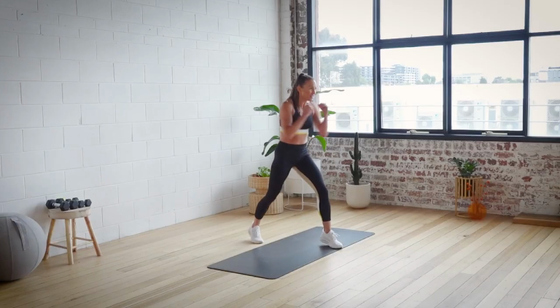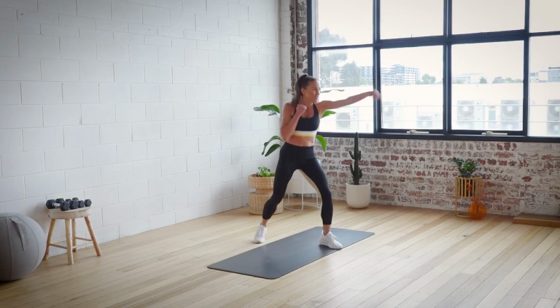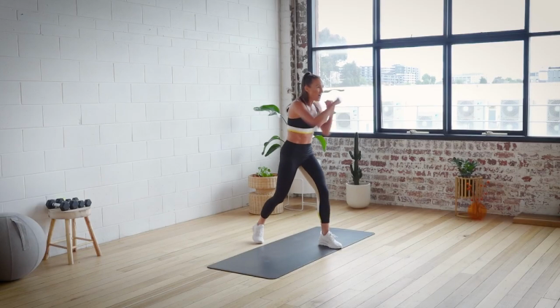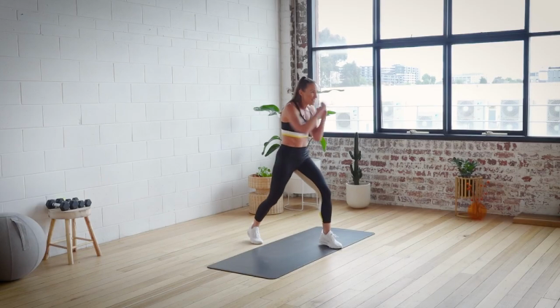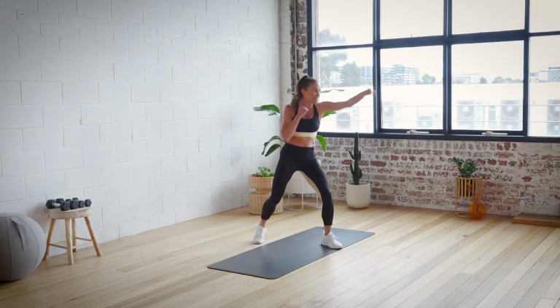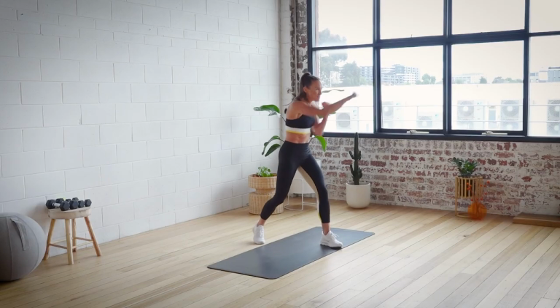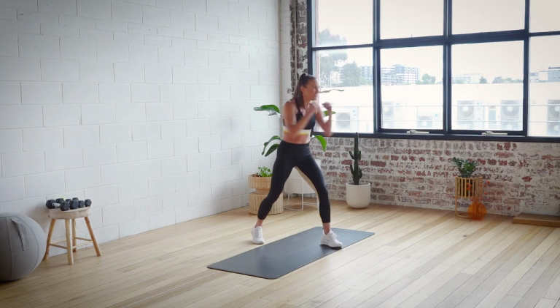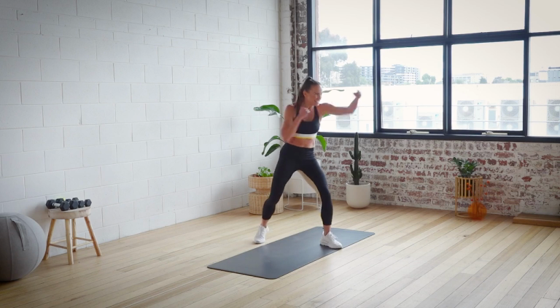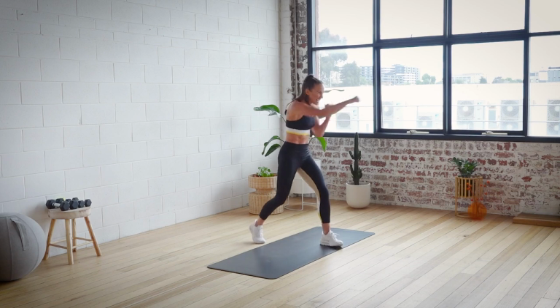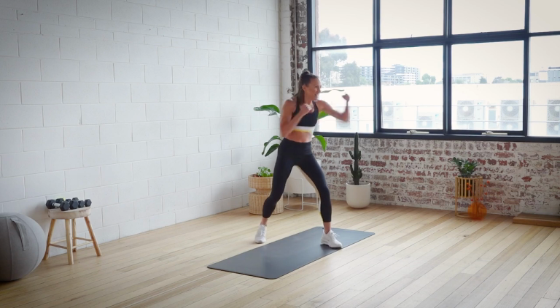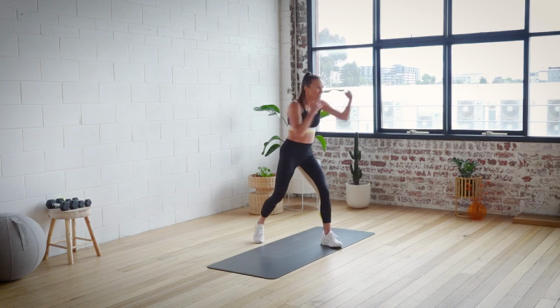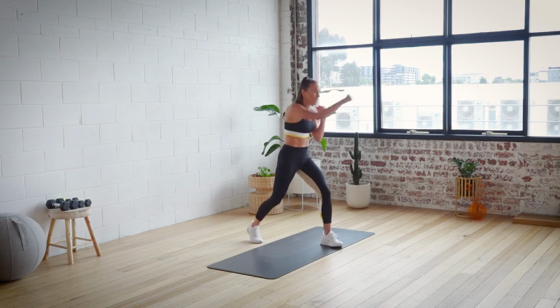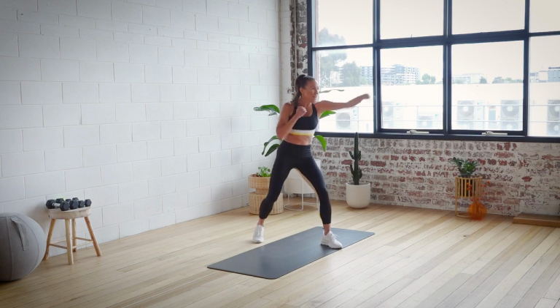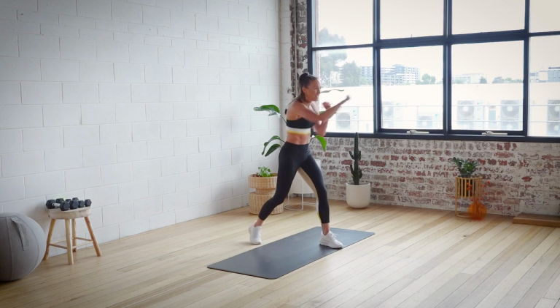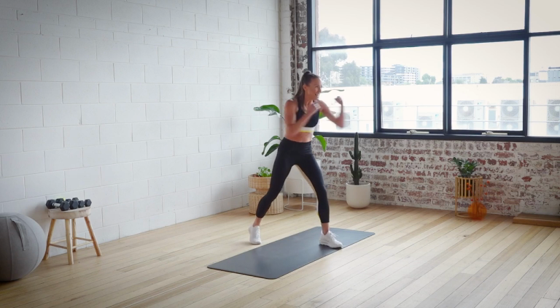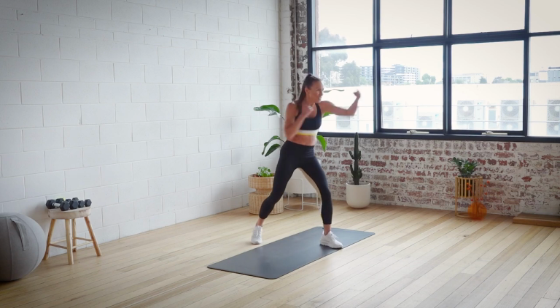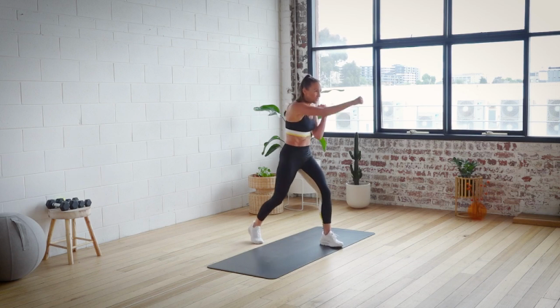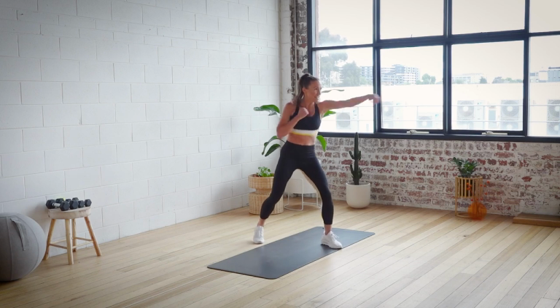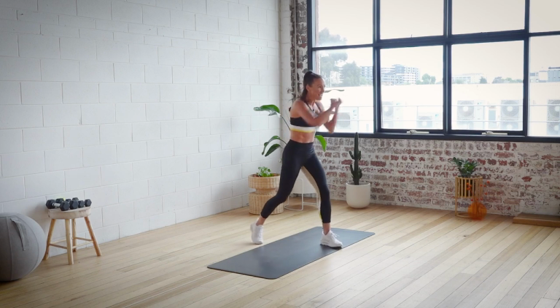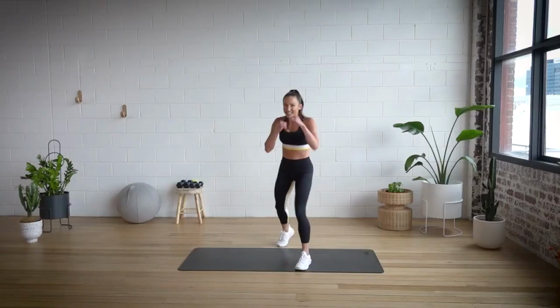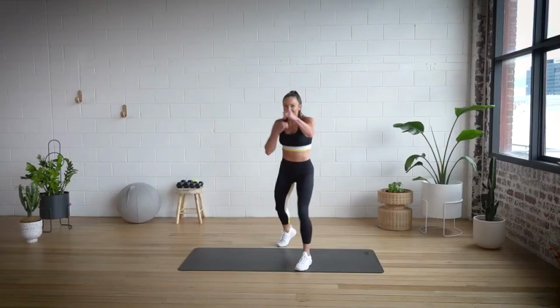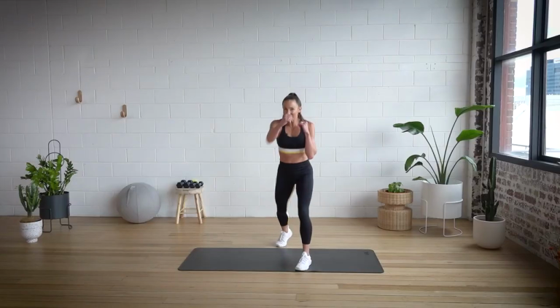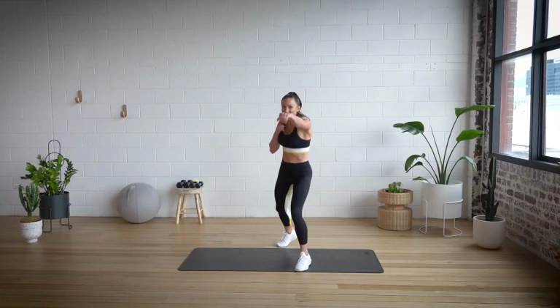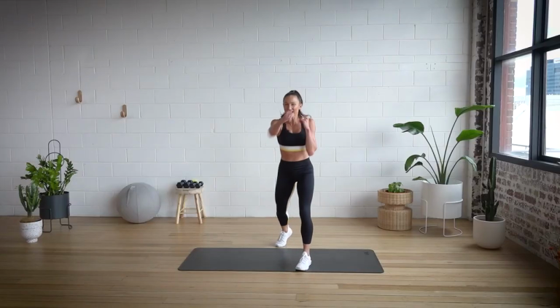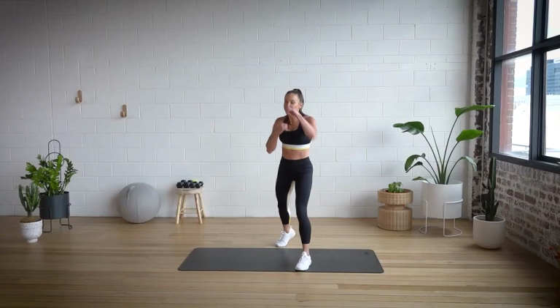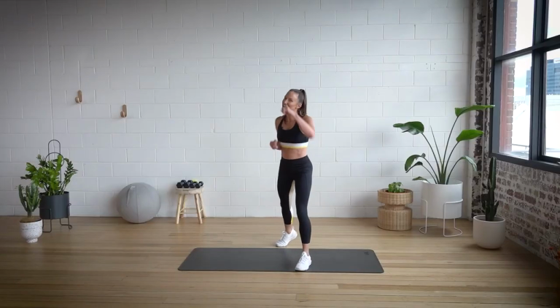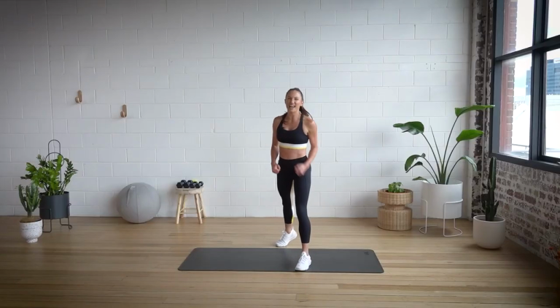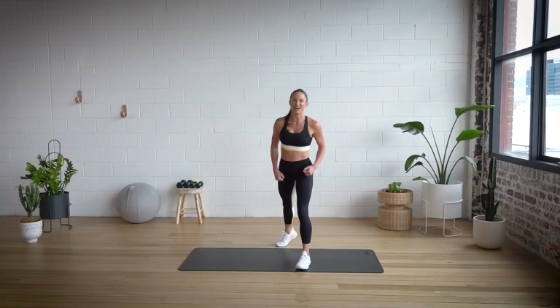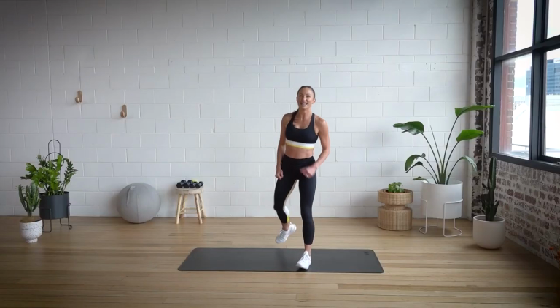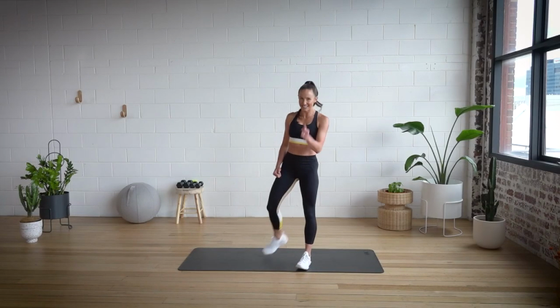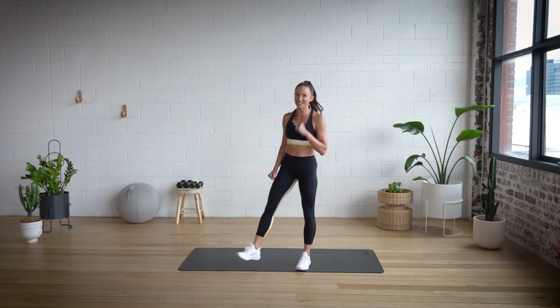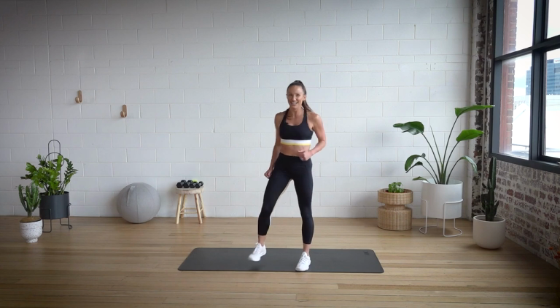For another five, a little bit faster. Four, three, two, and one. Let's do it.